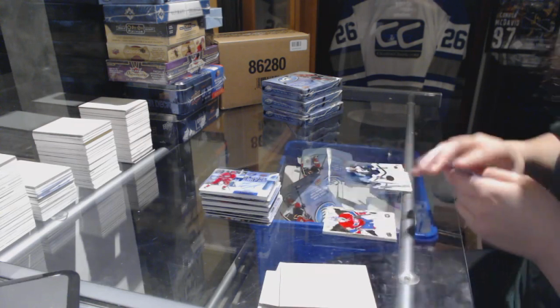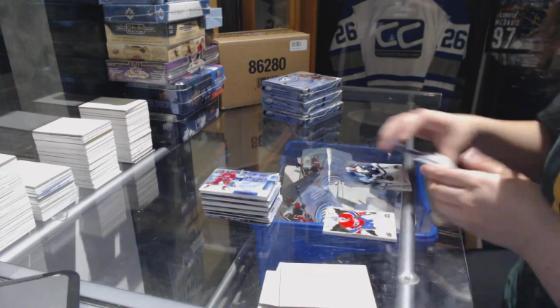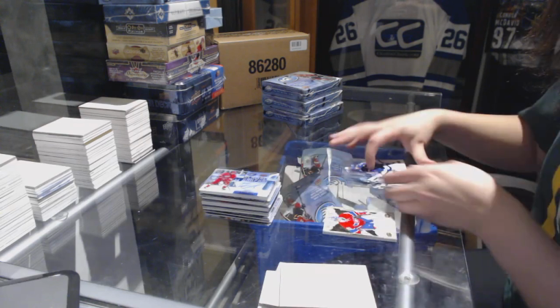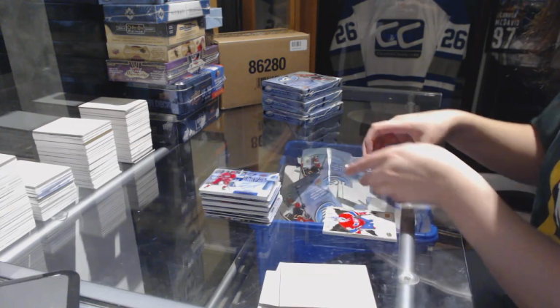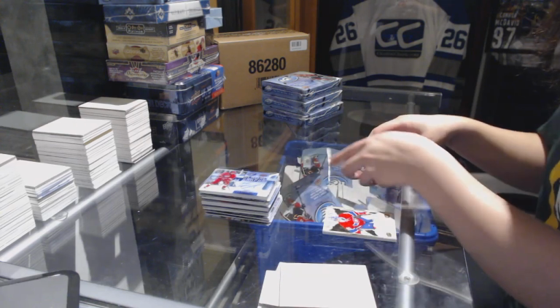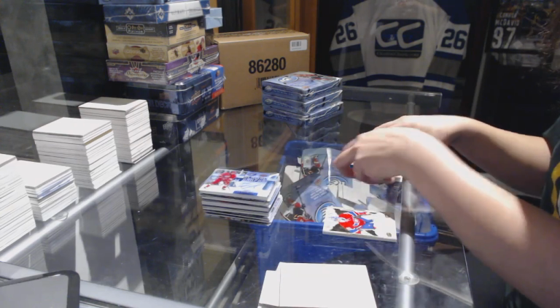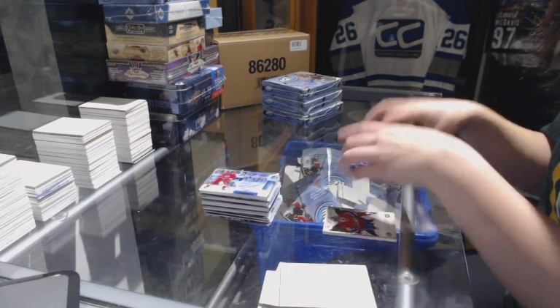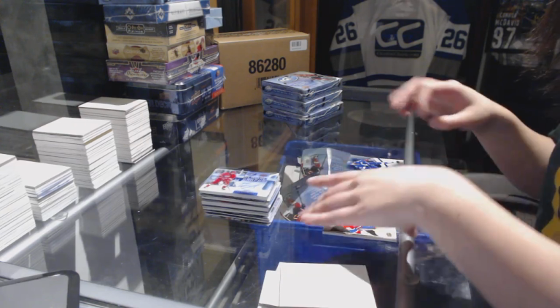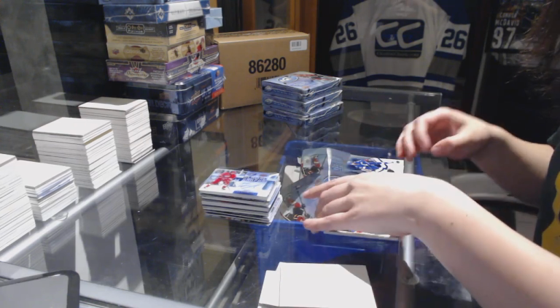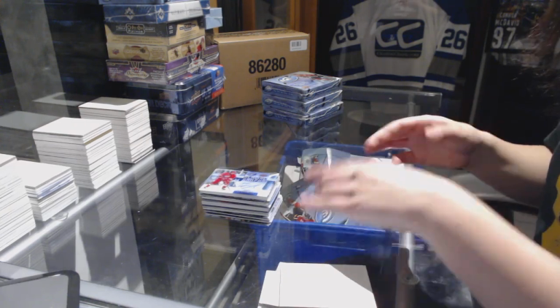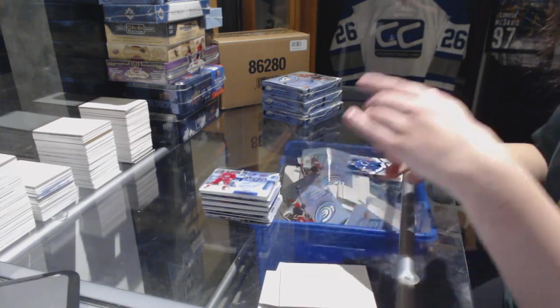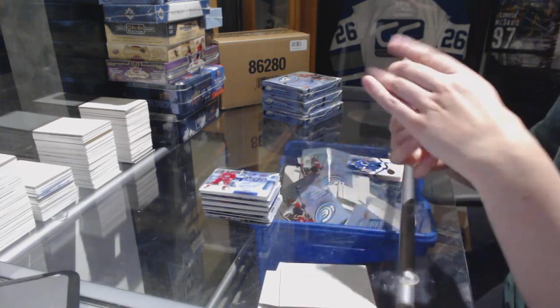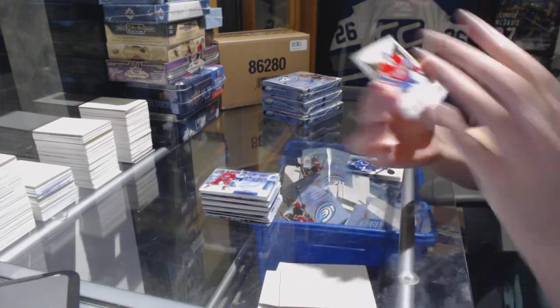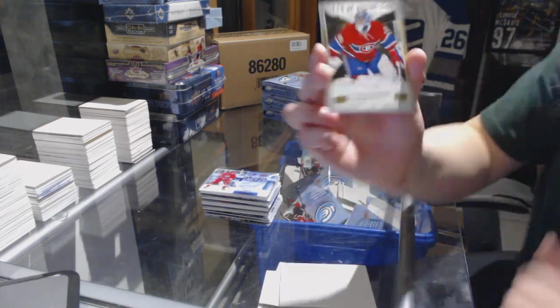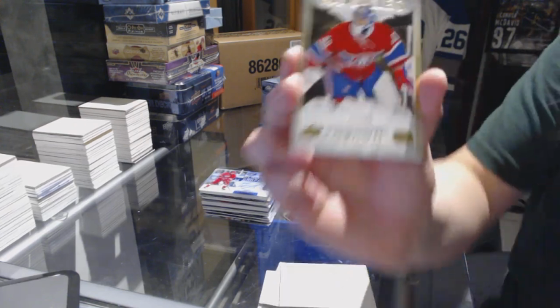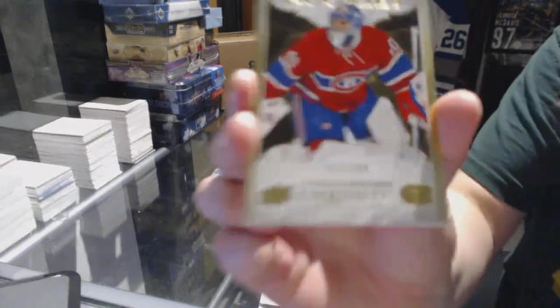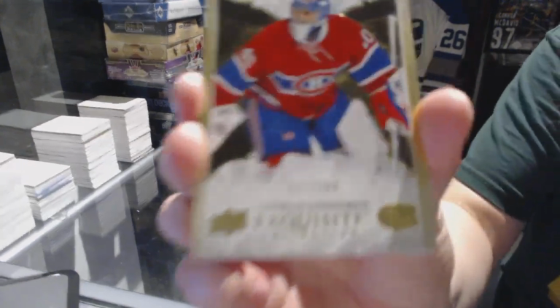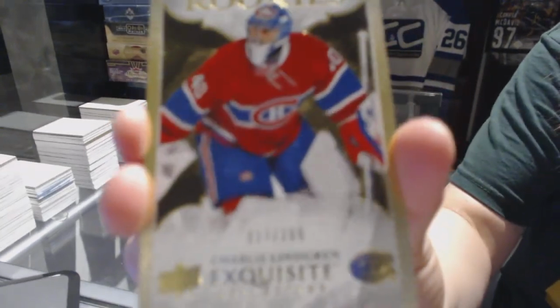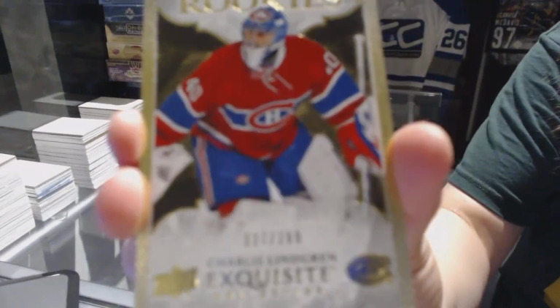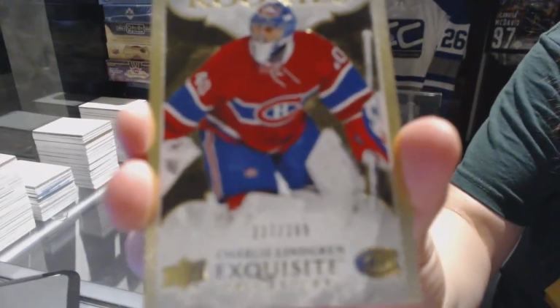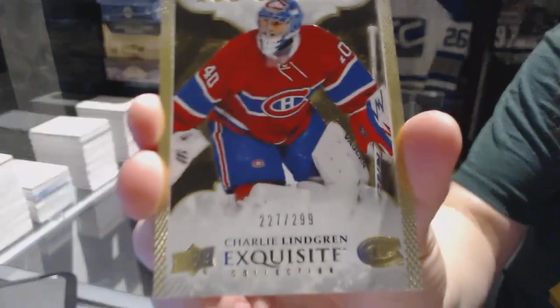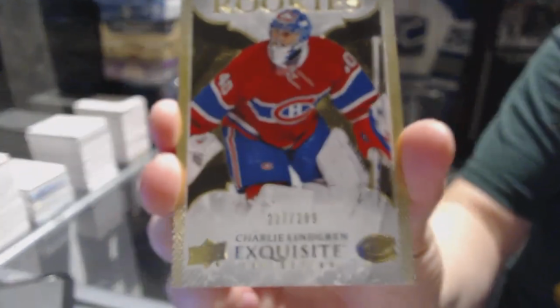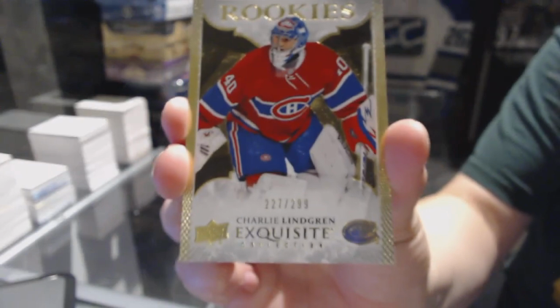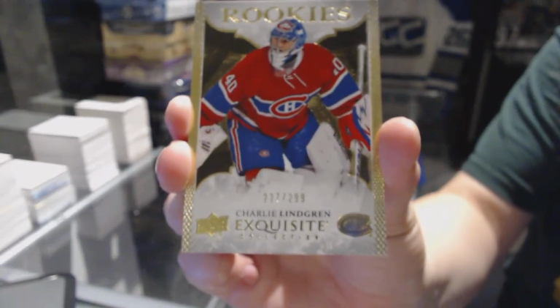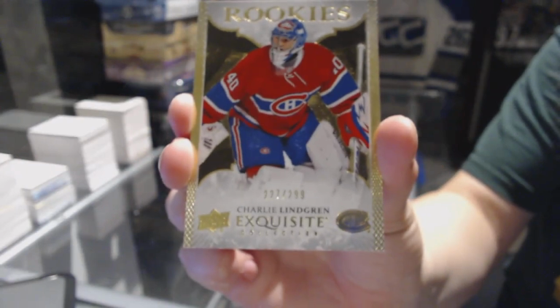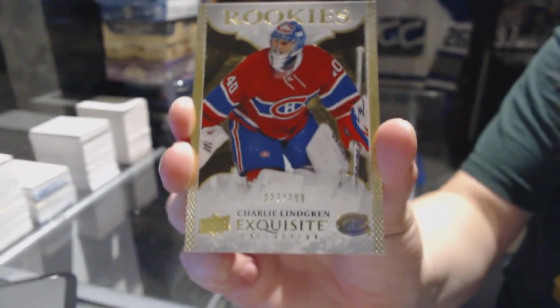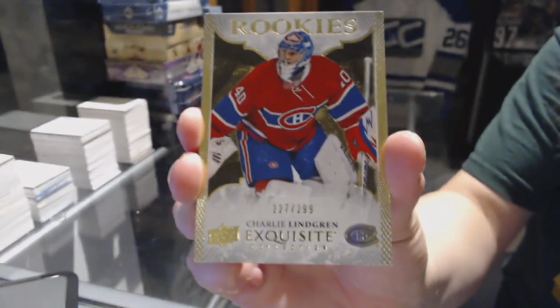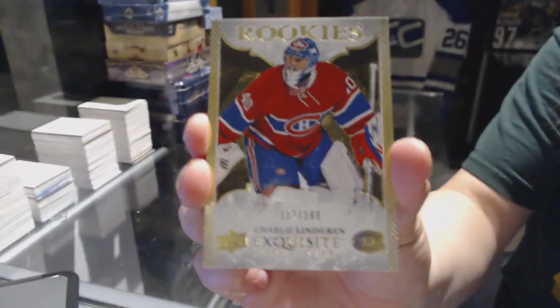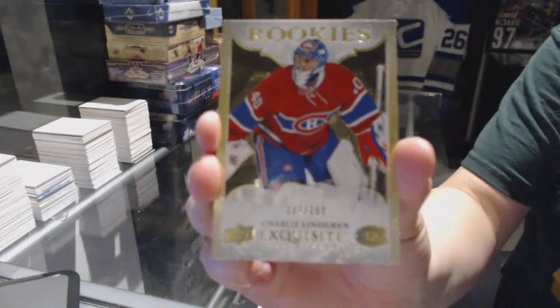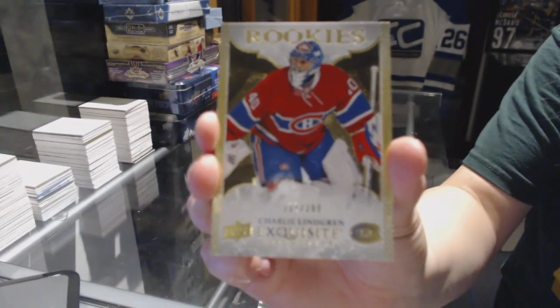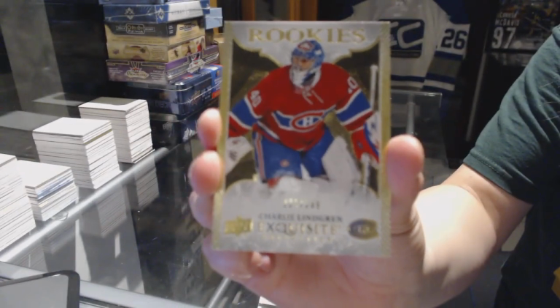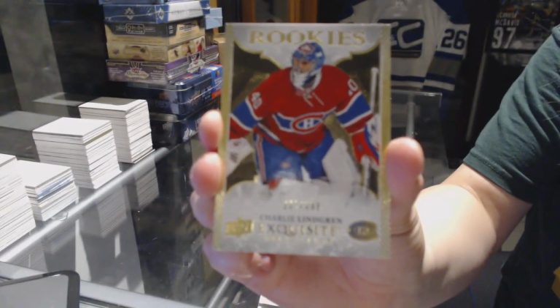We've got an Exquisite rookie numbered to 299 for the Montreal Canadiens, Charlie Lindgren.